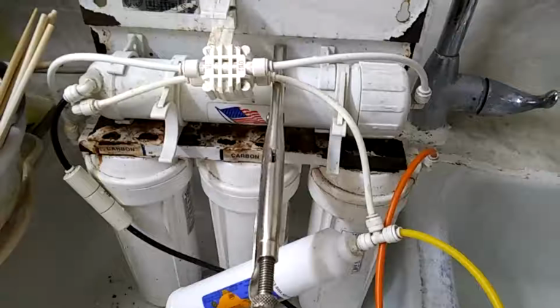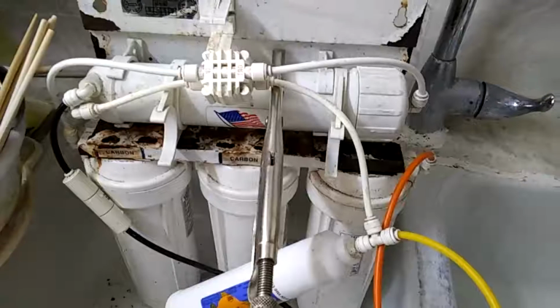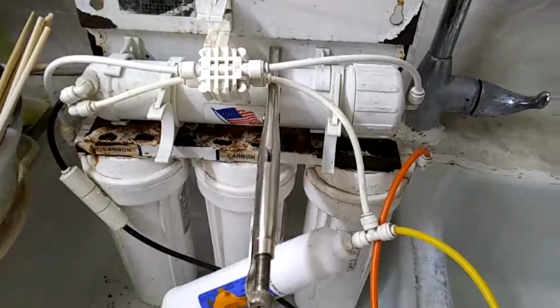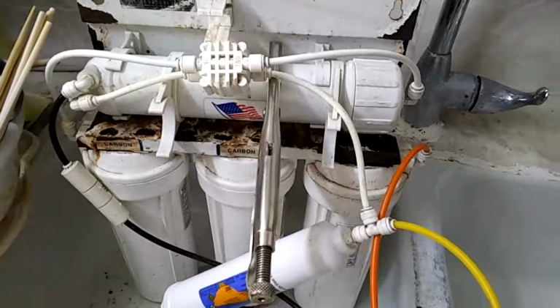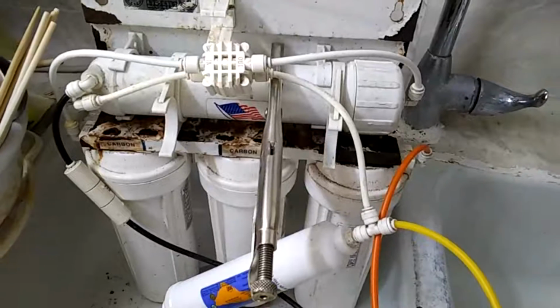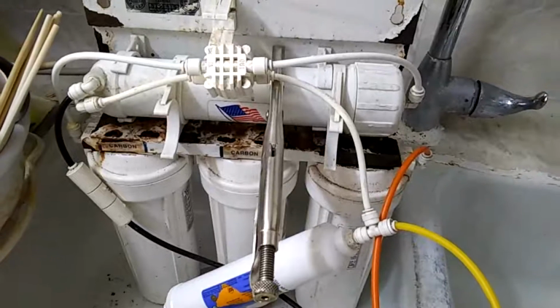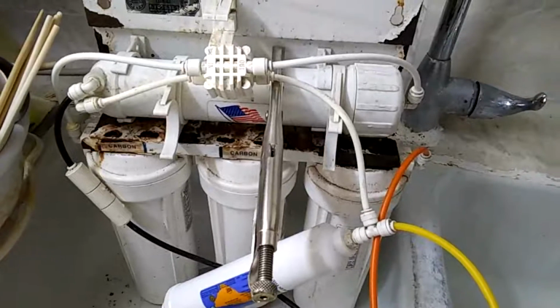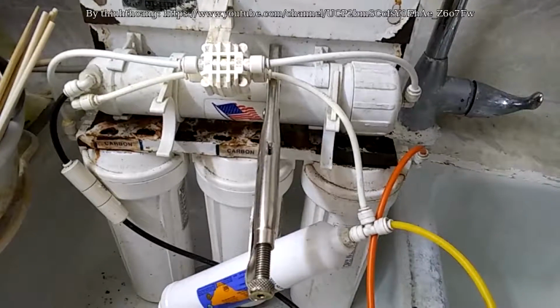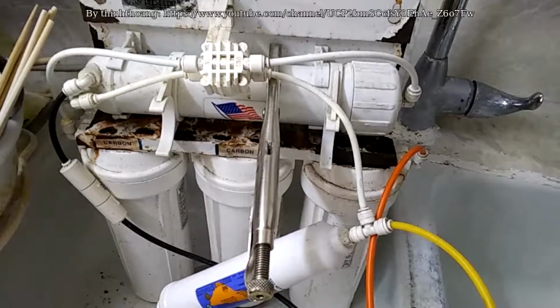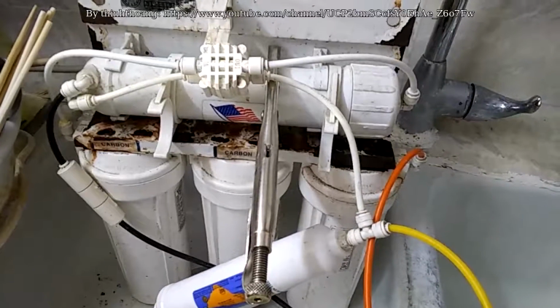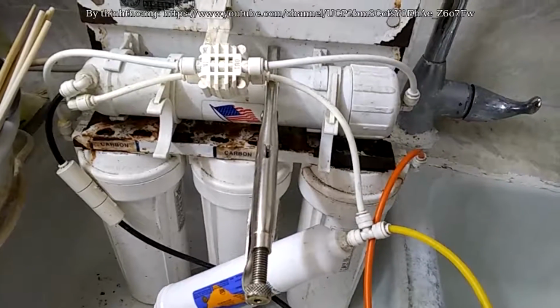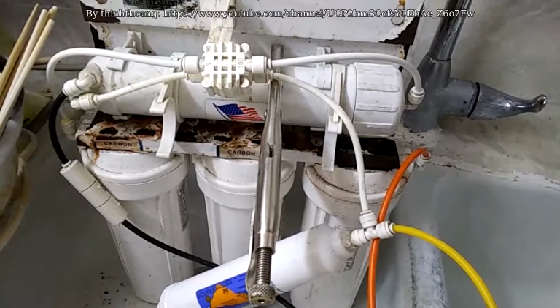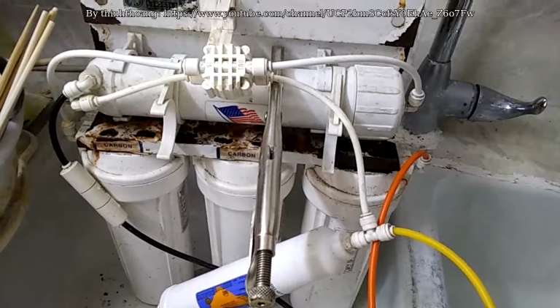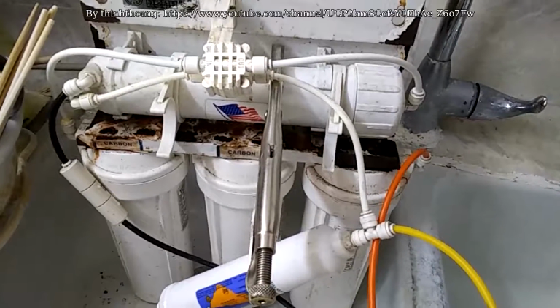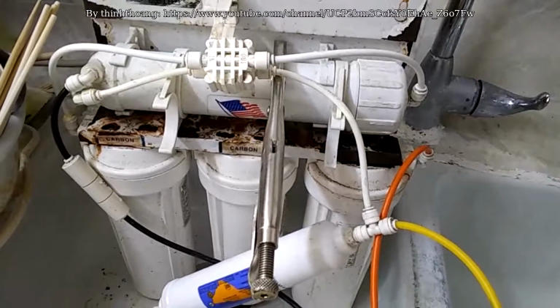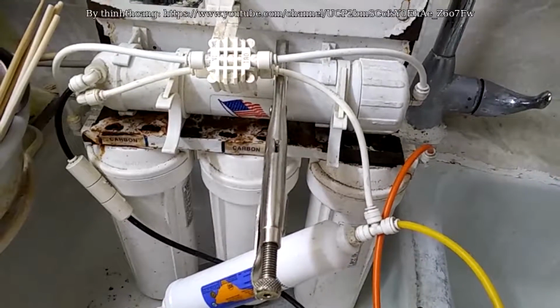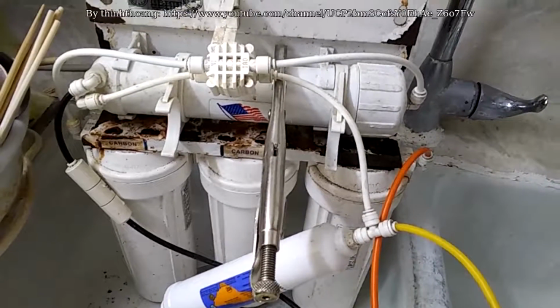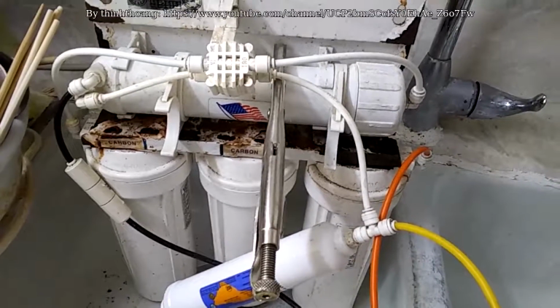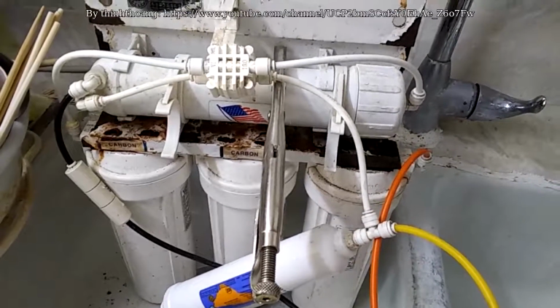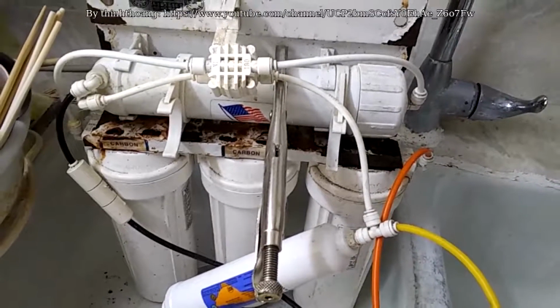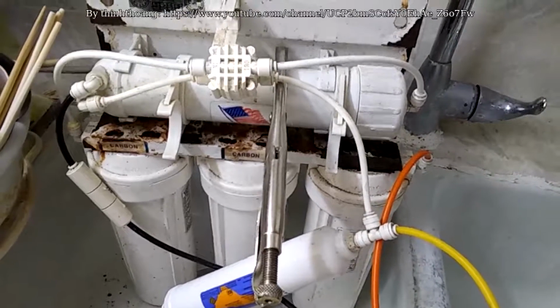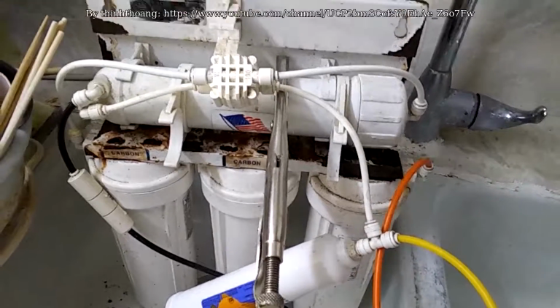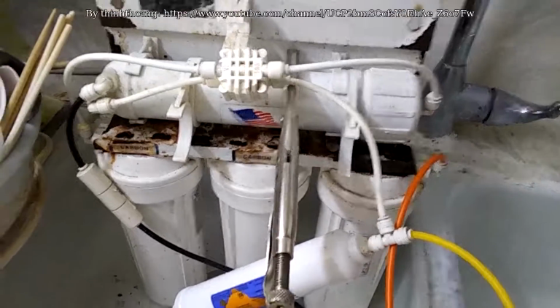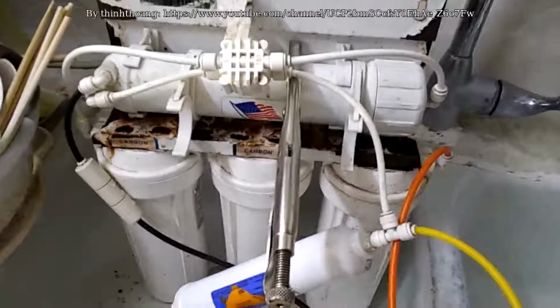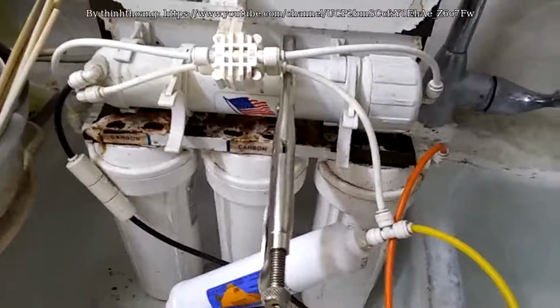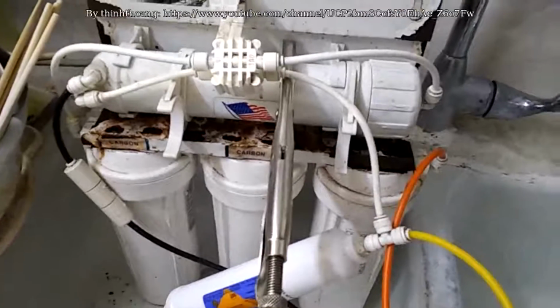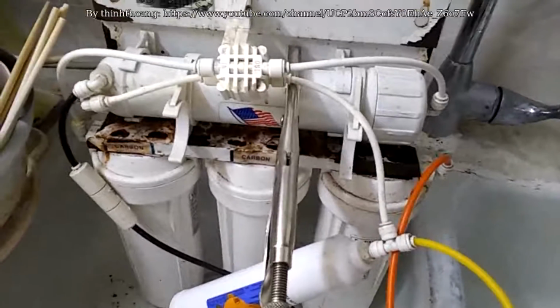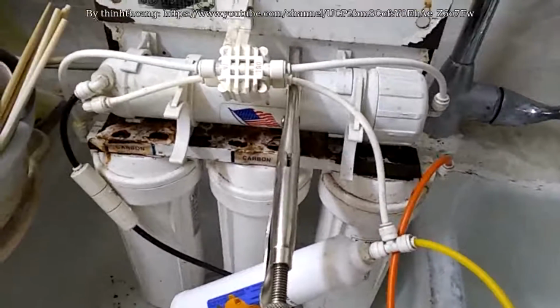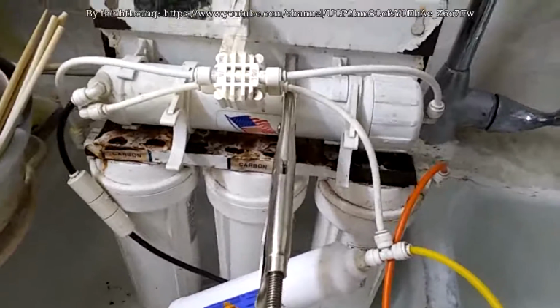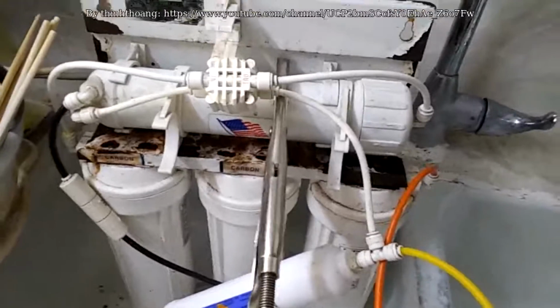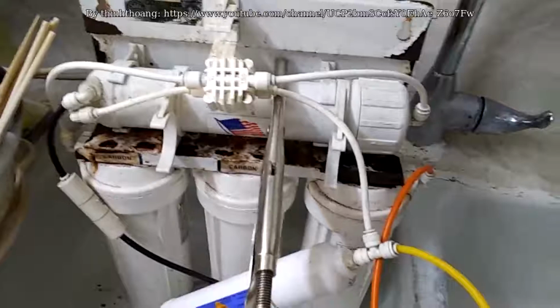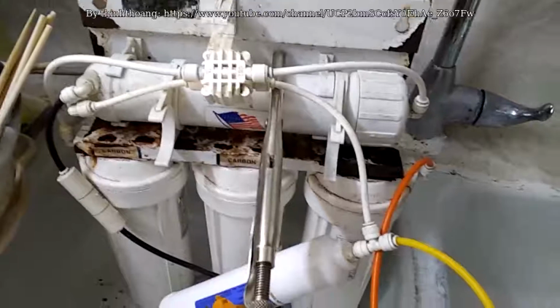Hi everyone, this is my five stage water filtering system.